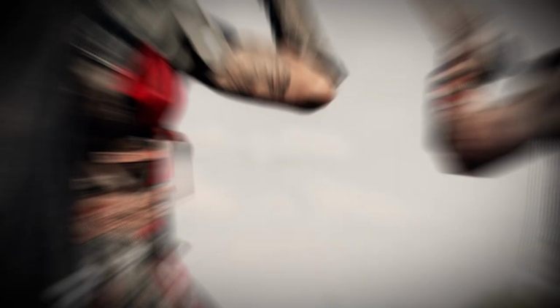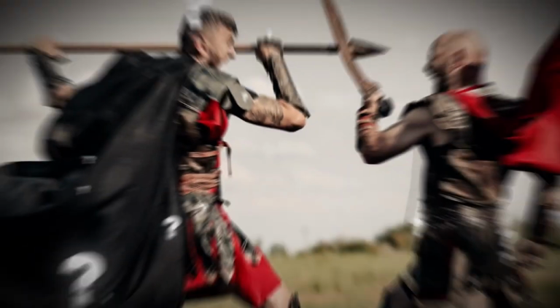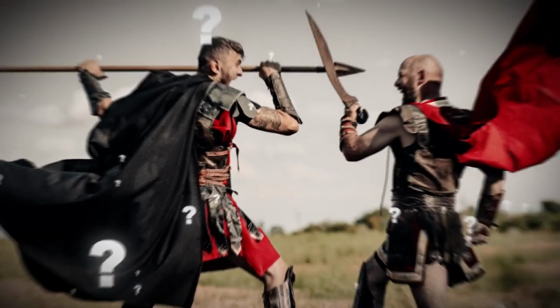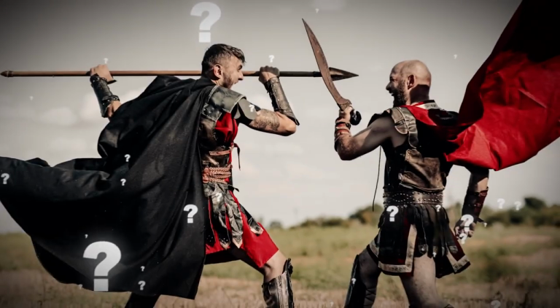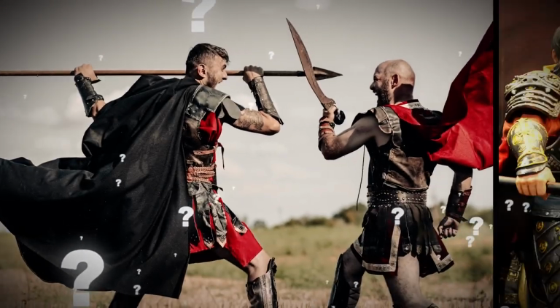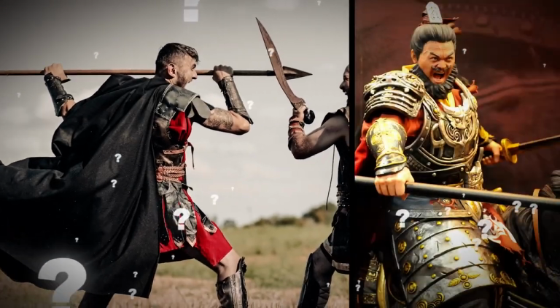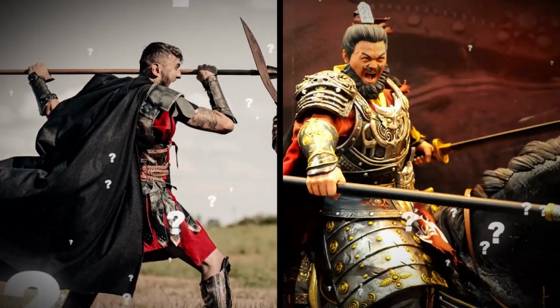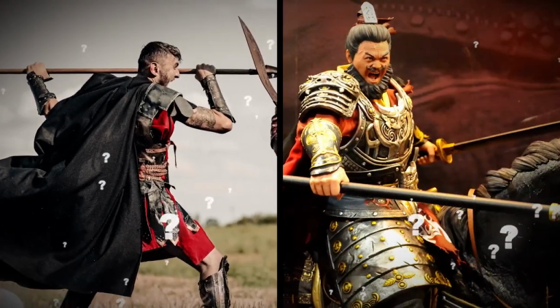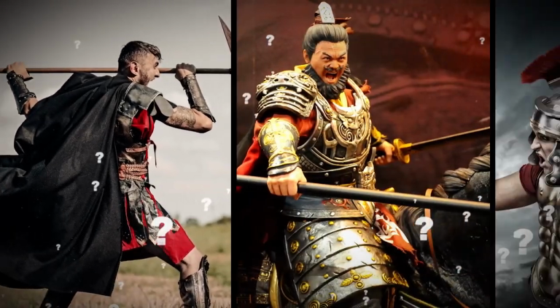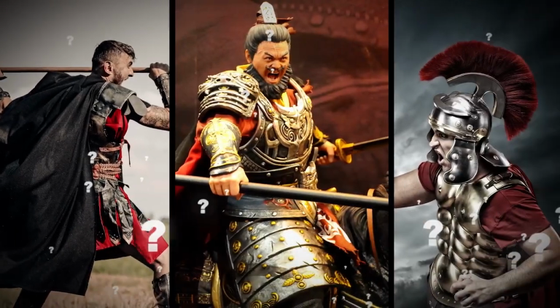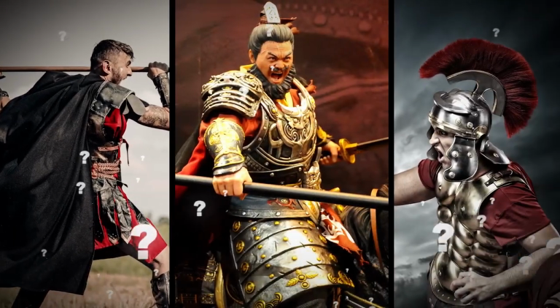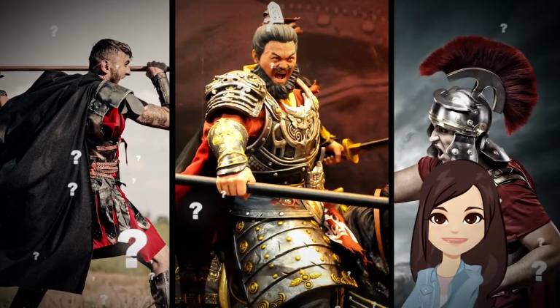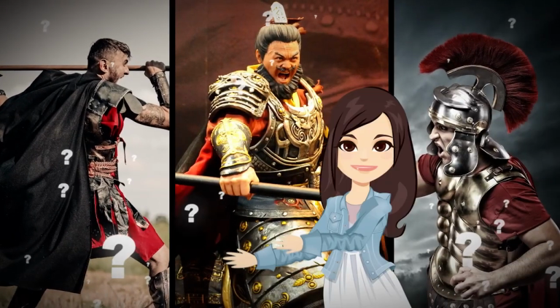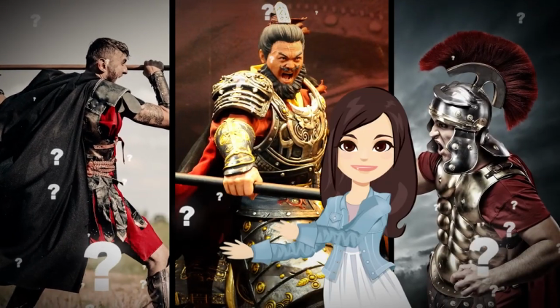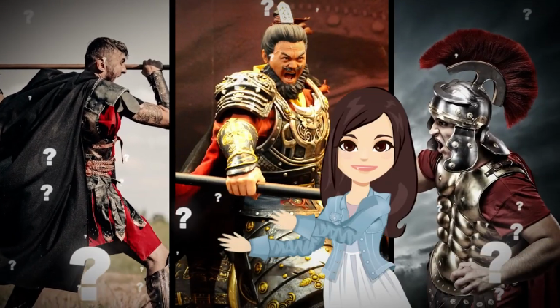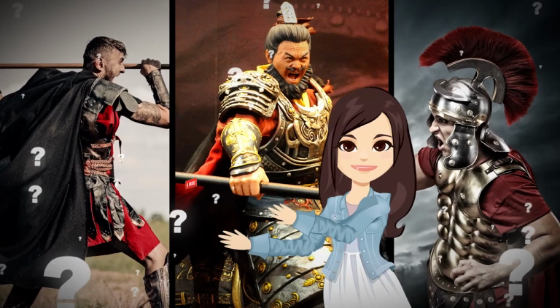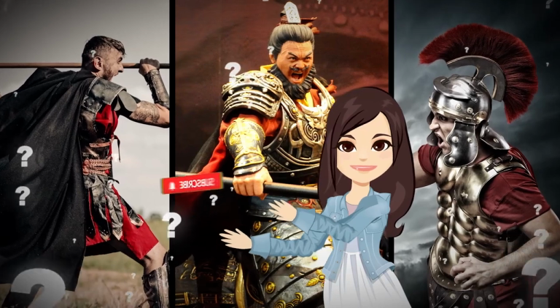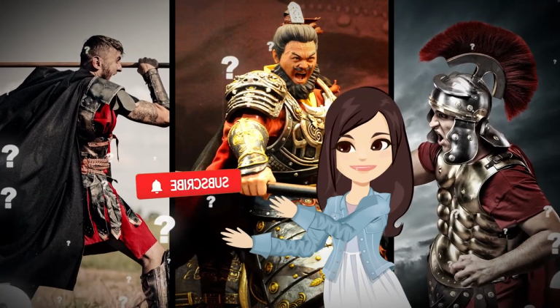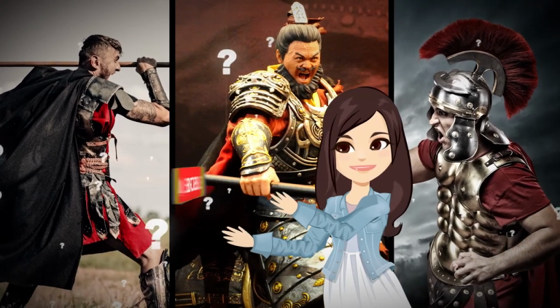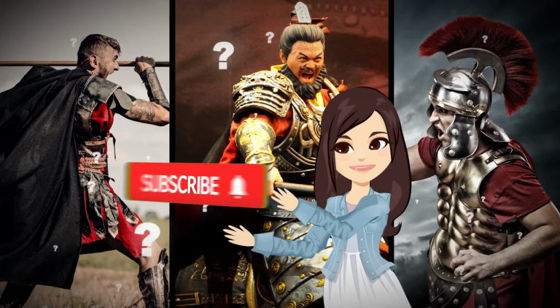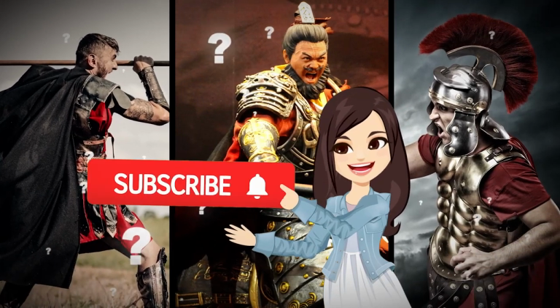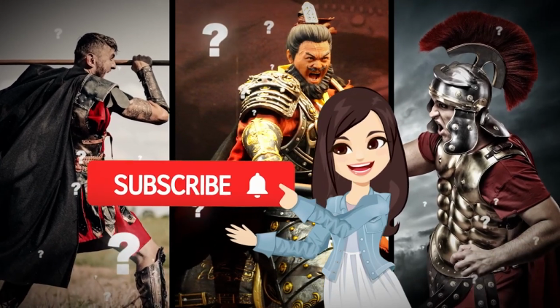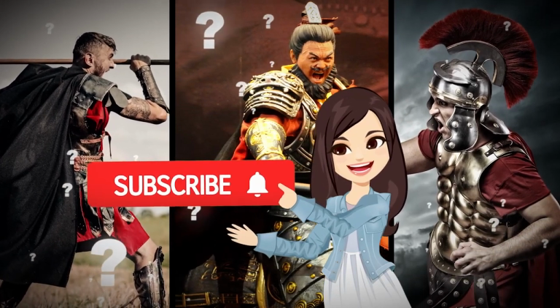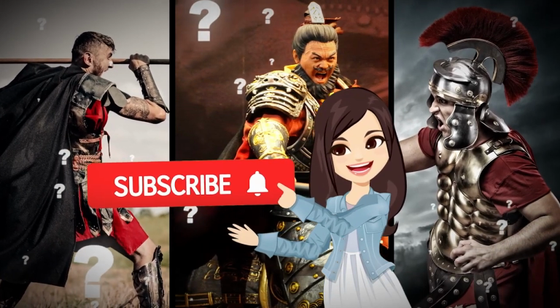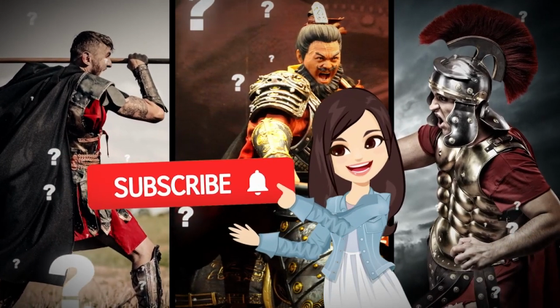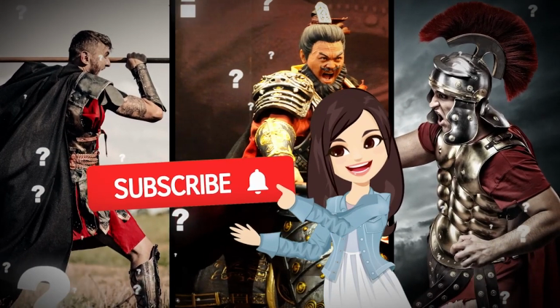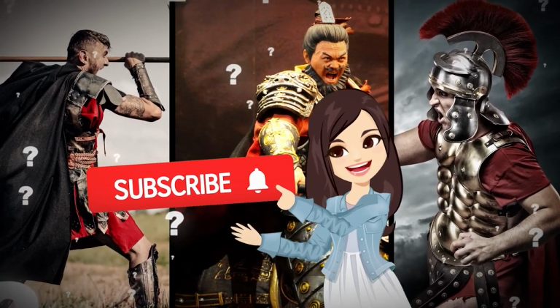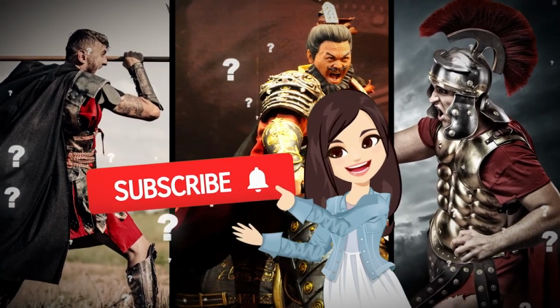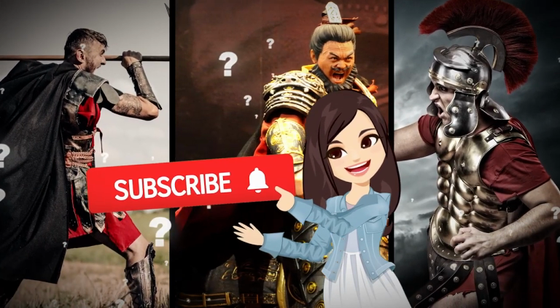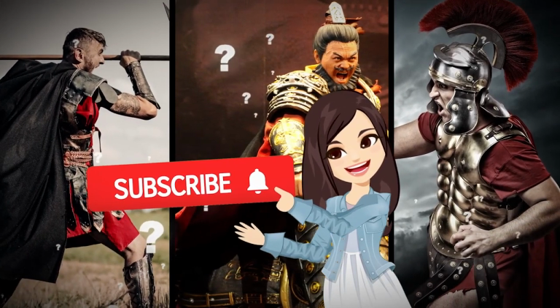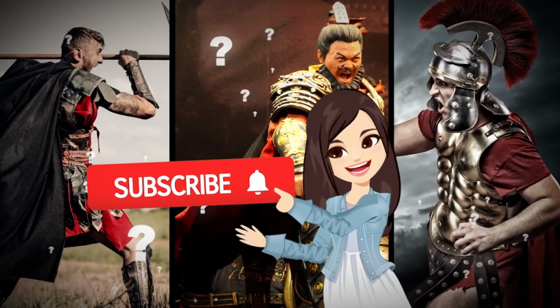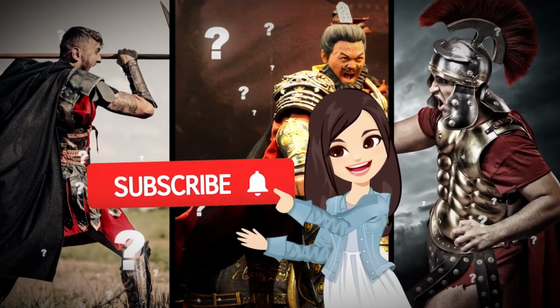Which culture do you think had the most impressive armor — the Greeks, the Chinese, the Romans? Let me know your thoughts in the comments and don't forget to subscribe if you haven't already!